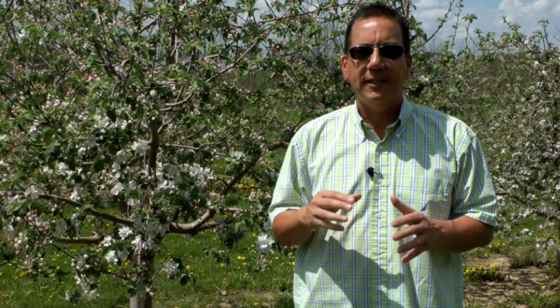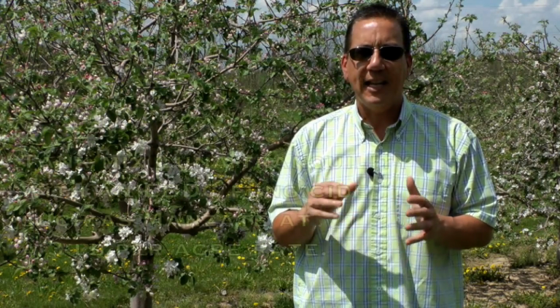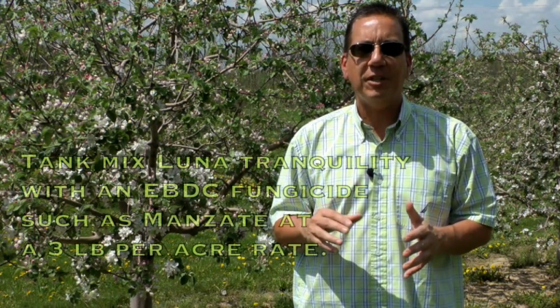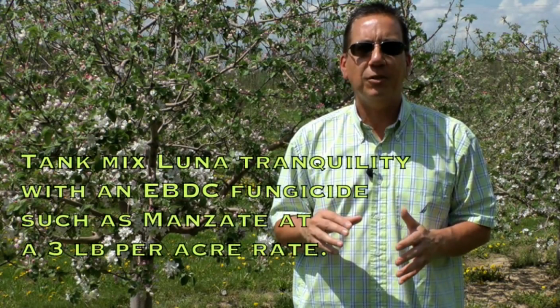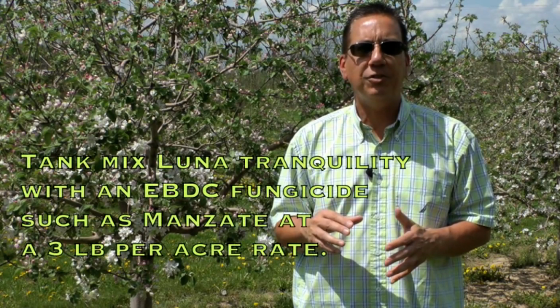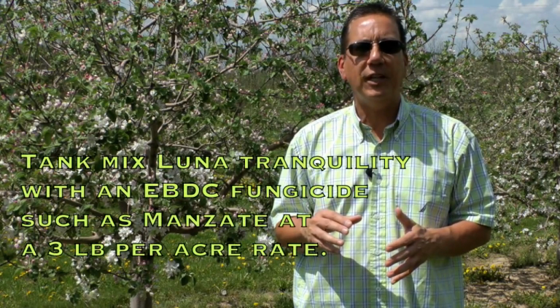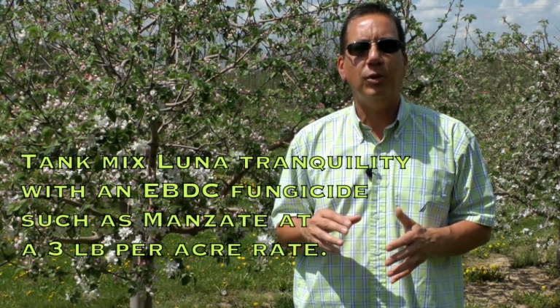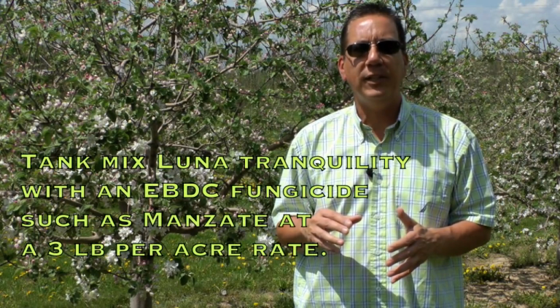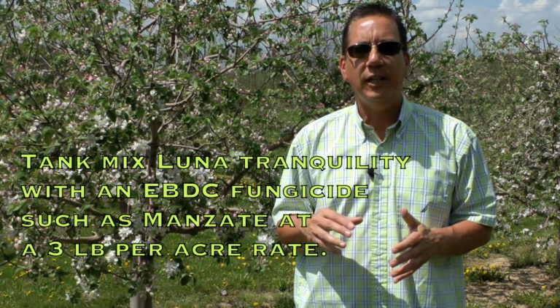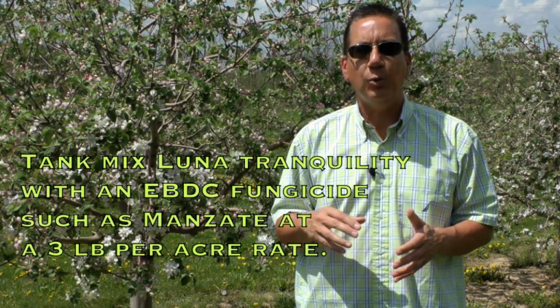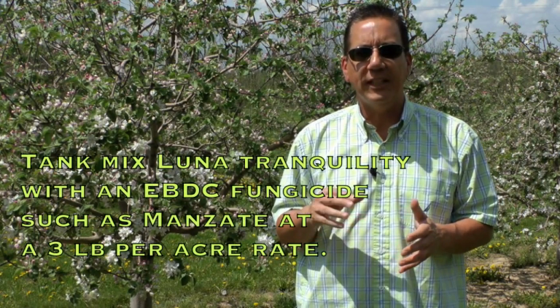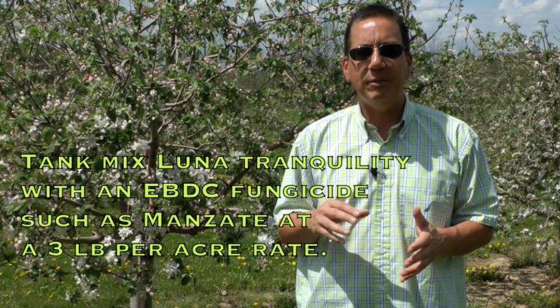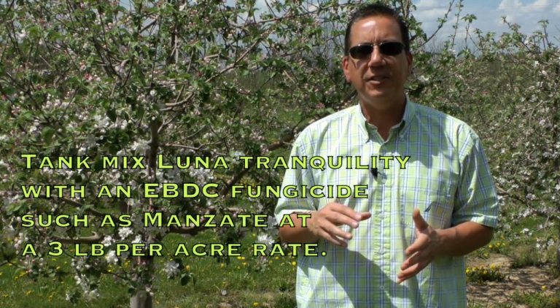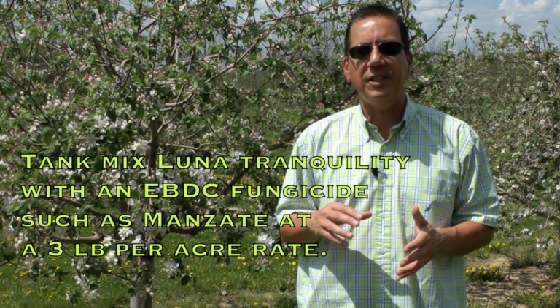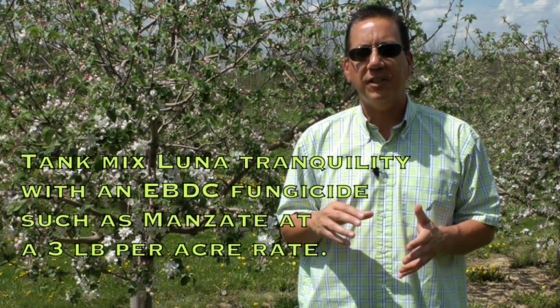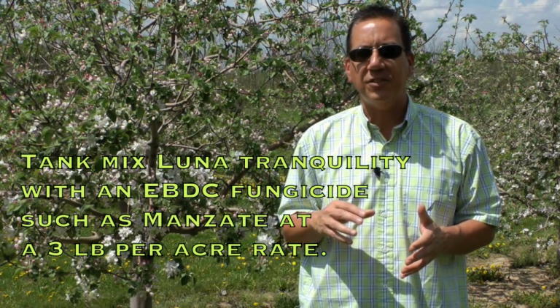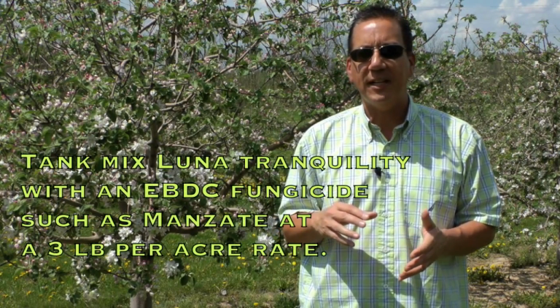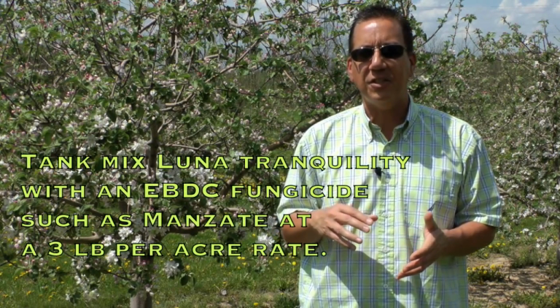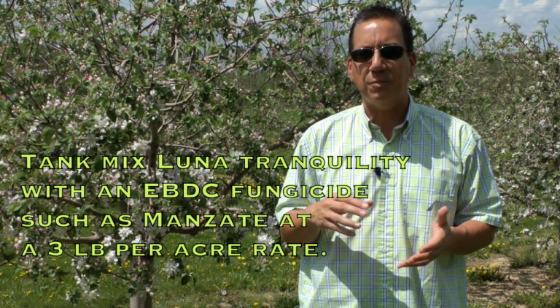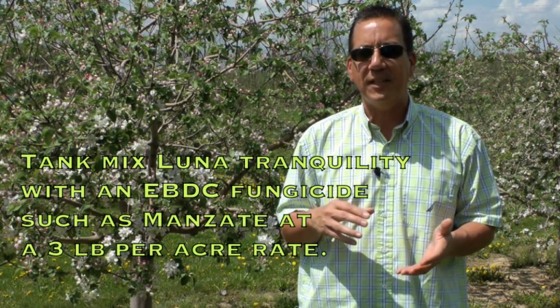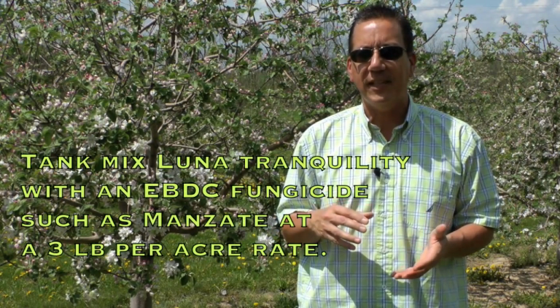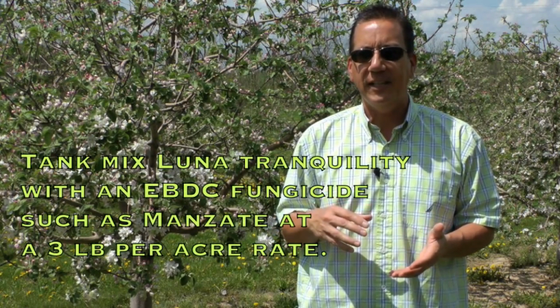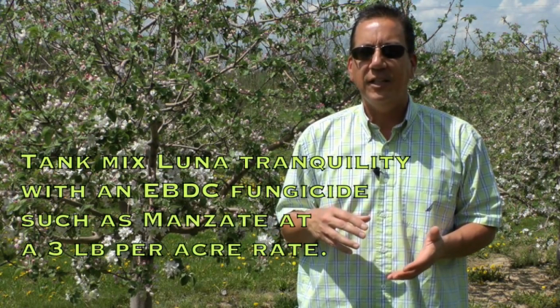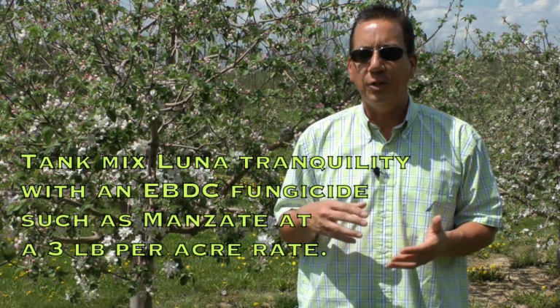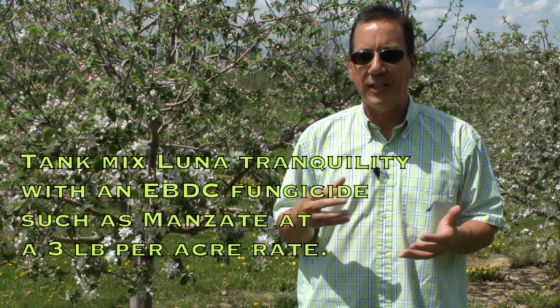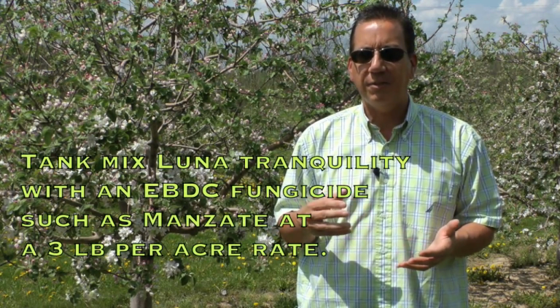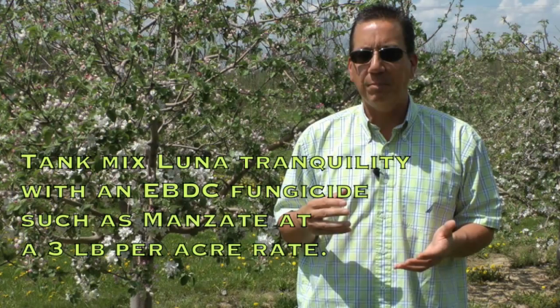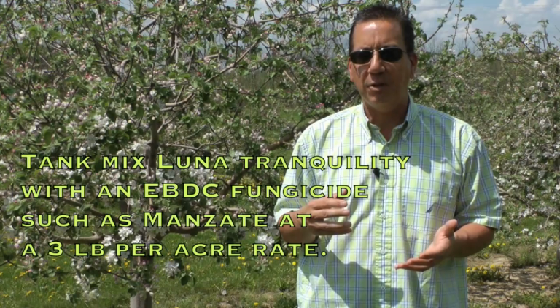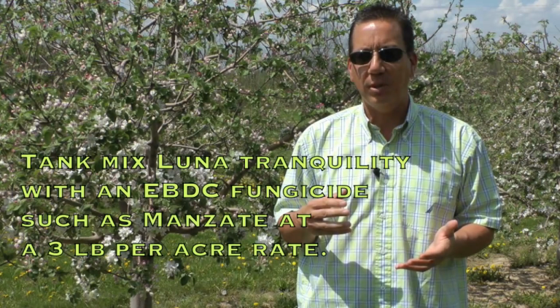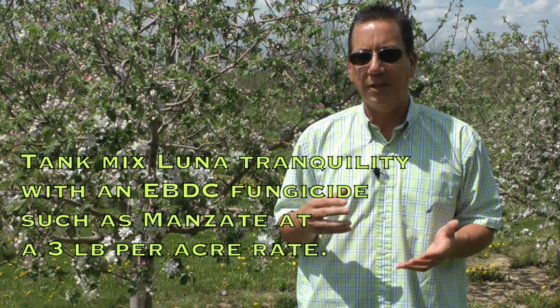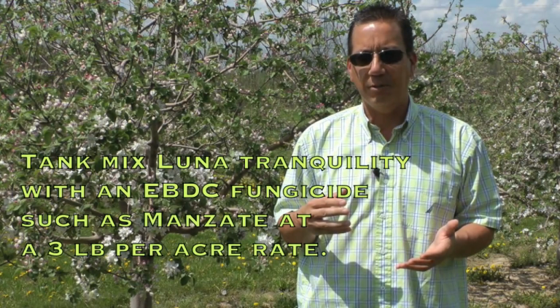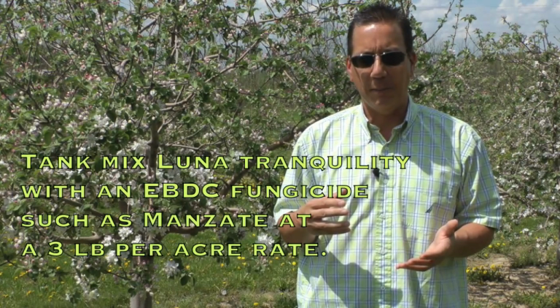Tank mix Luna Tranquility with an EBDC fungicide such as Manzate used at a 3 pound per acre rate.